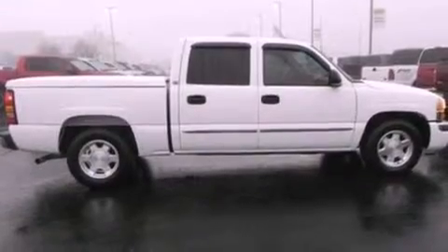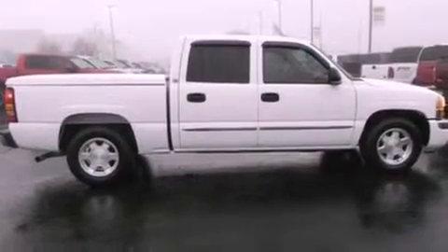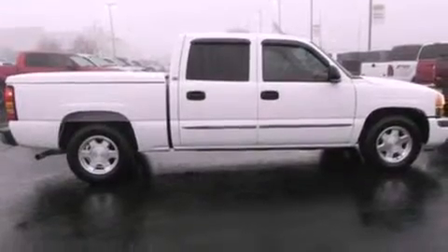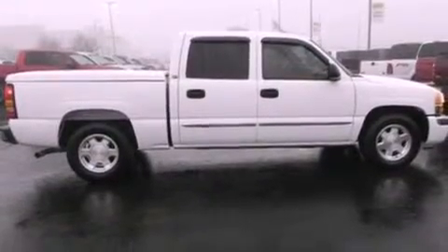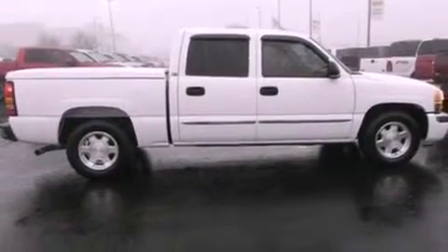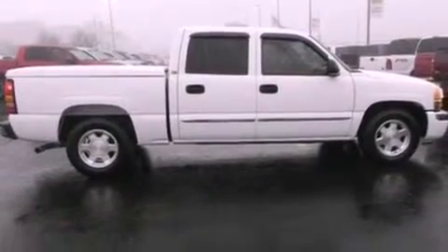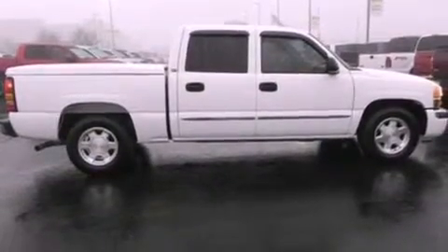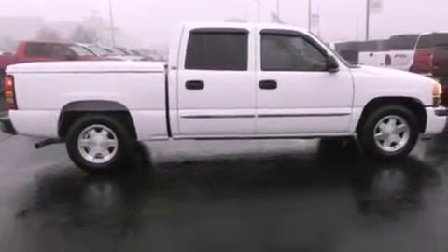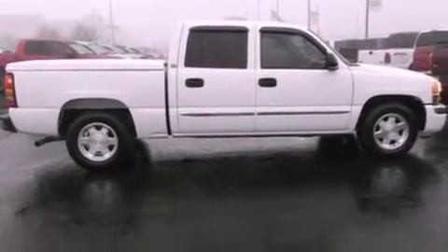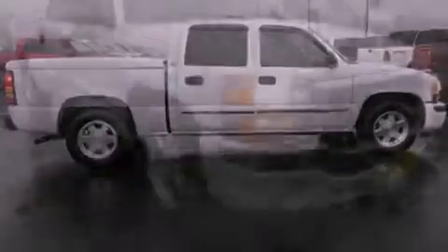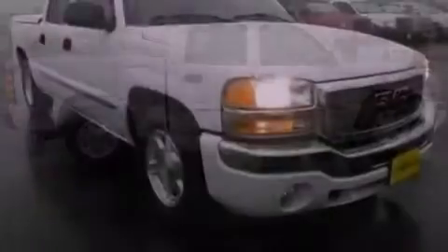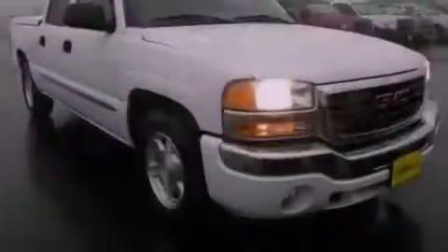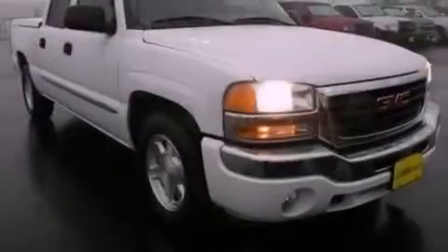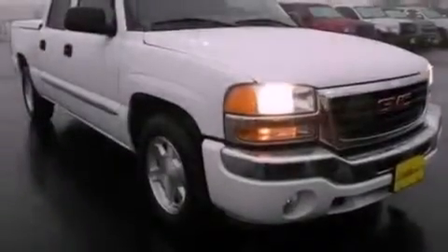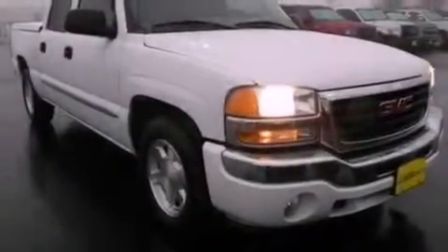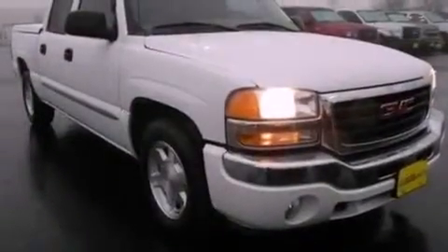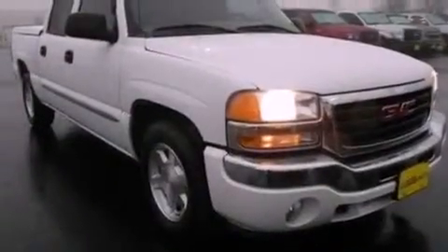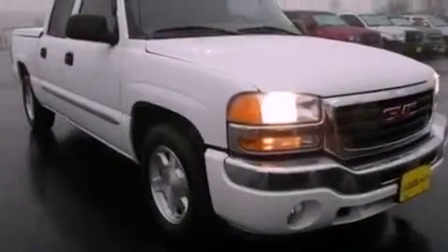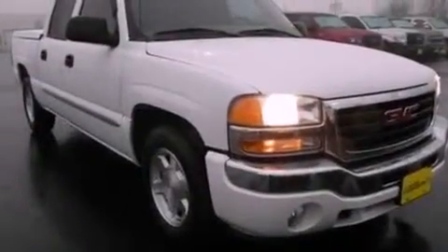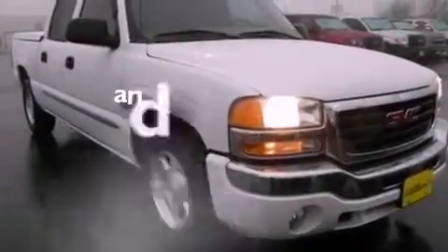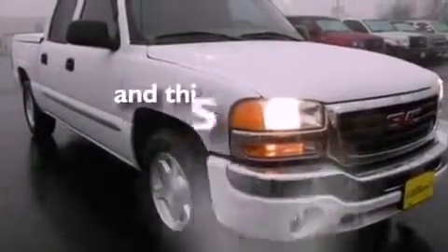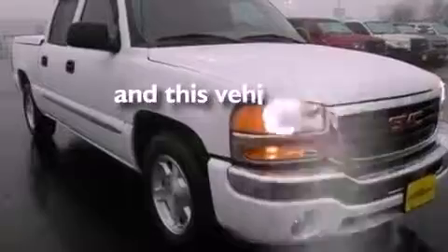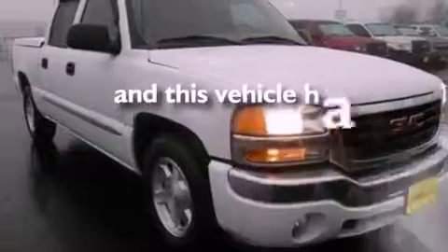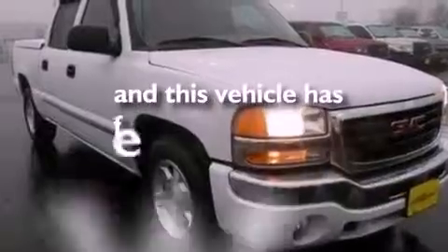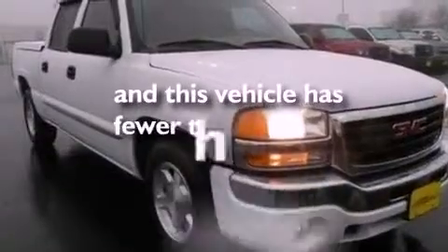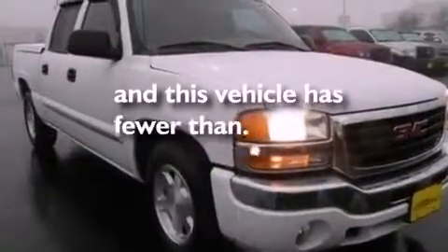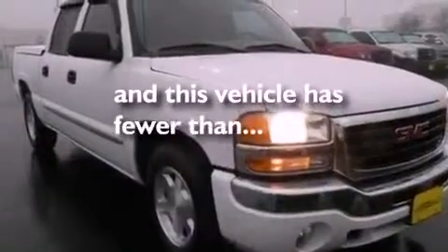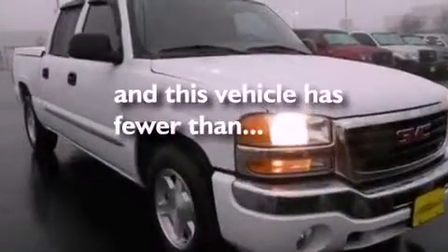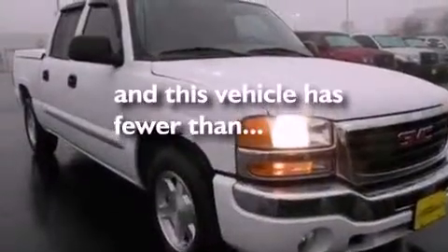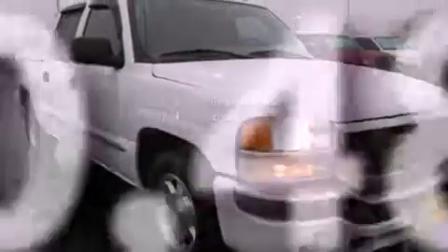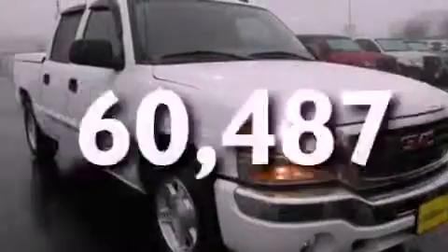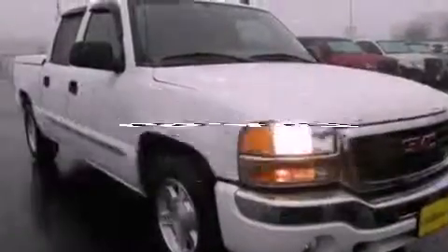Dusk-sensing headlights, an auto-dimming rear-view mirror, and this vehicle has fewer than 61,000 miles on the odometer.